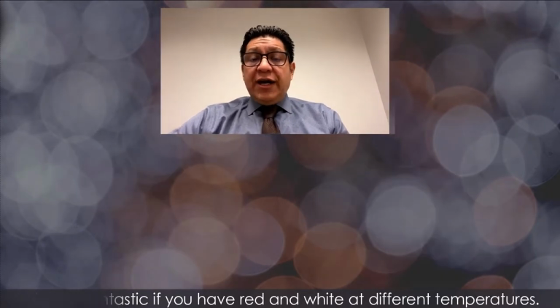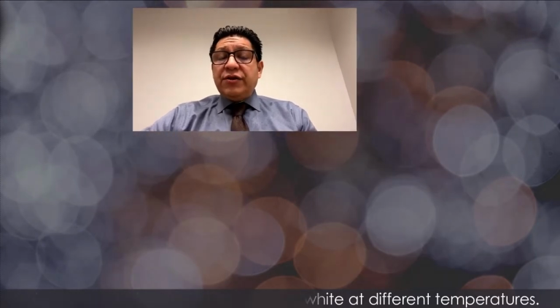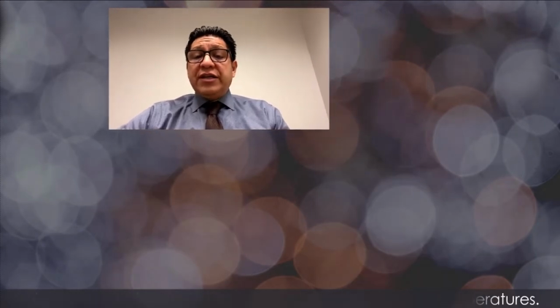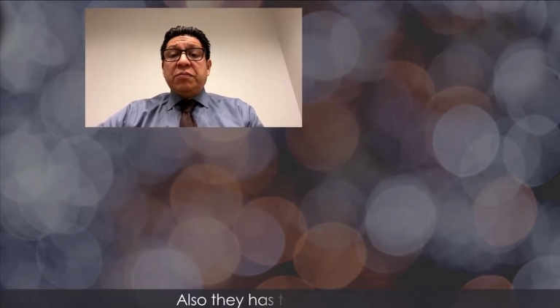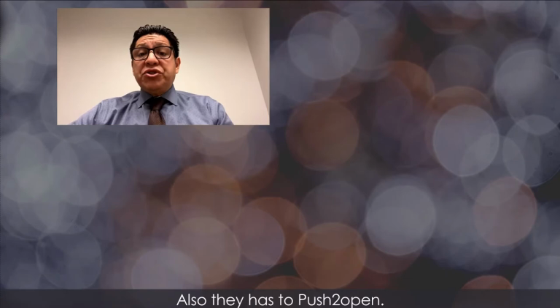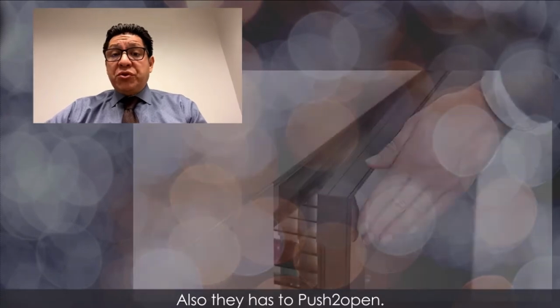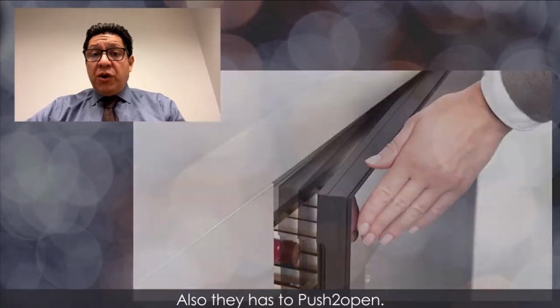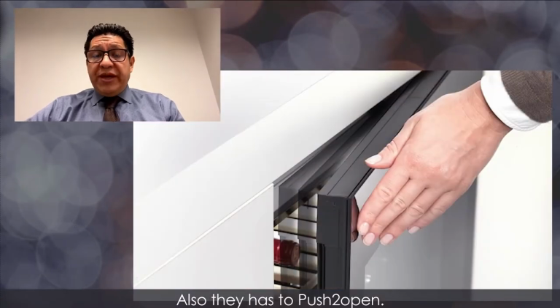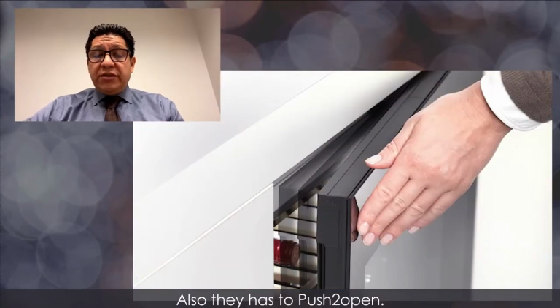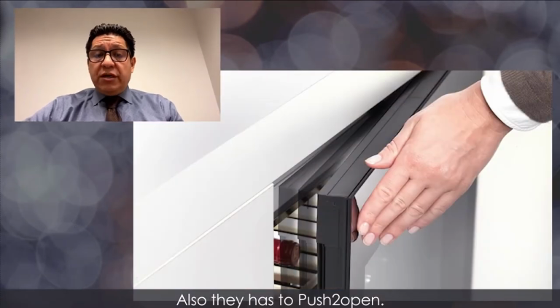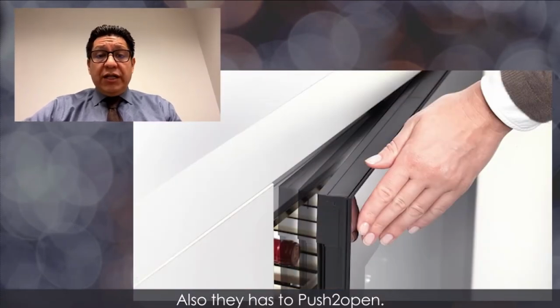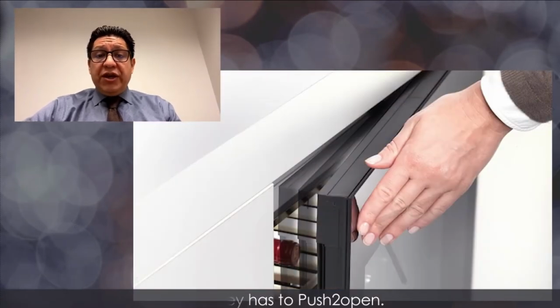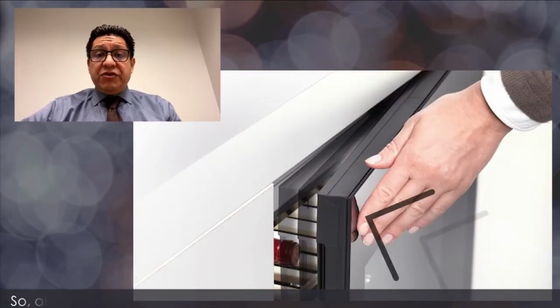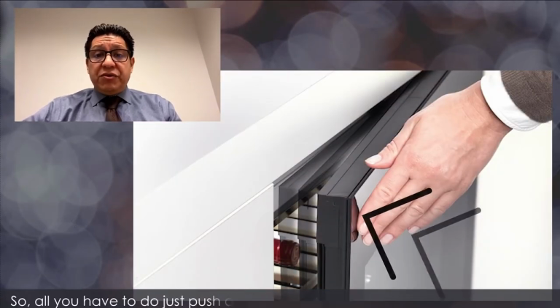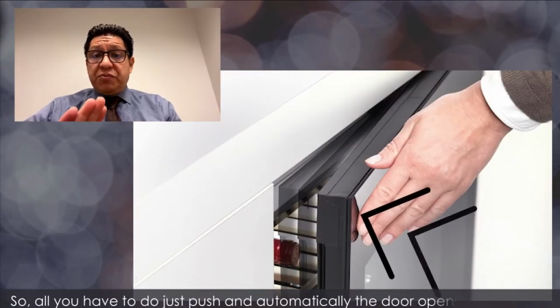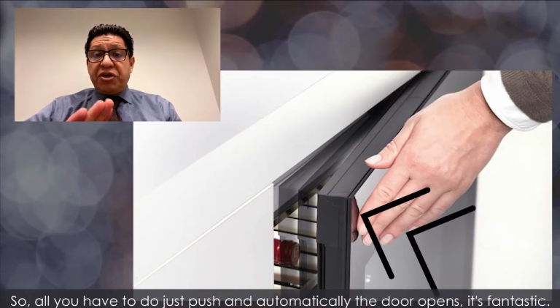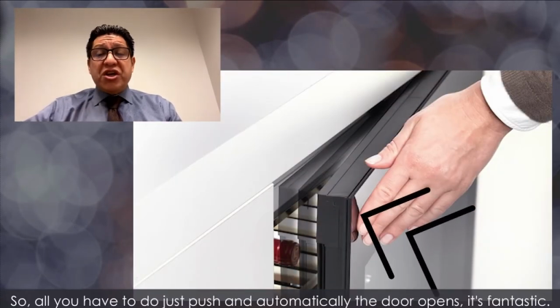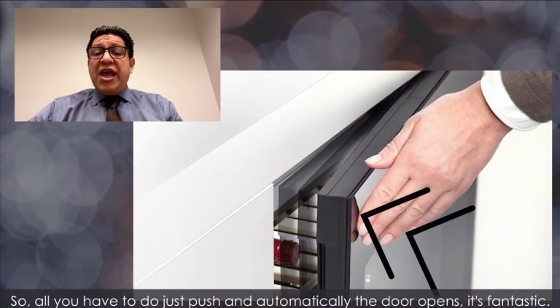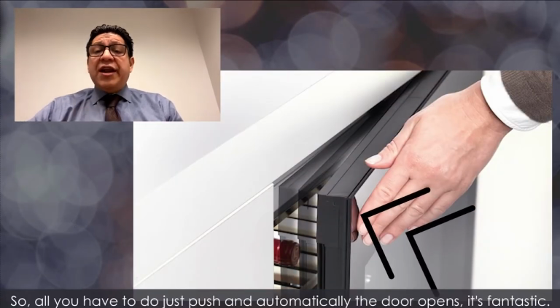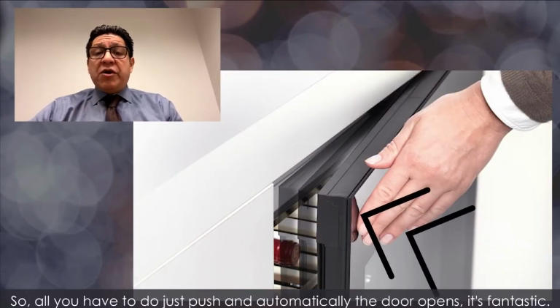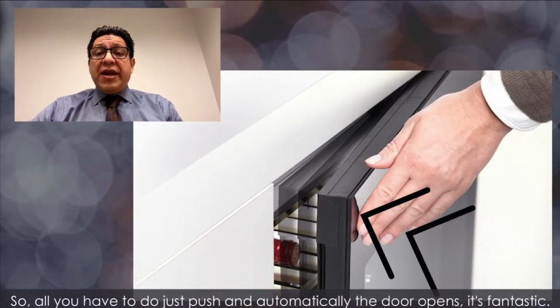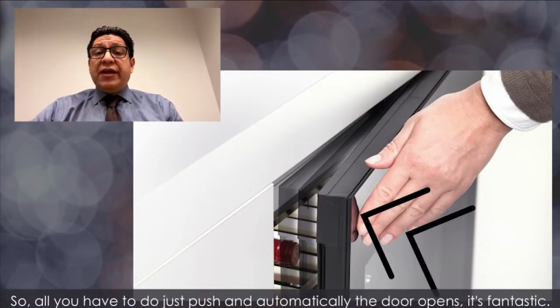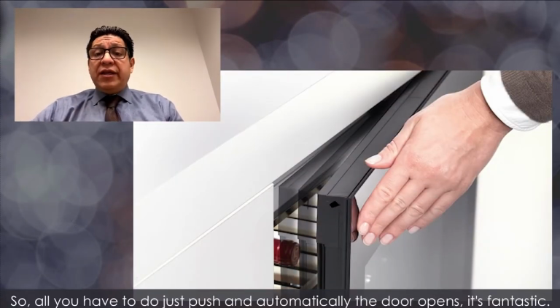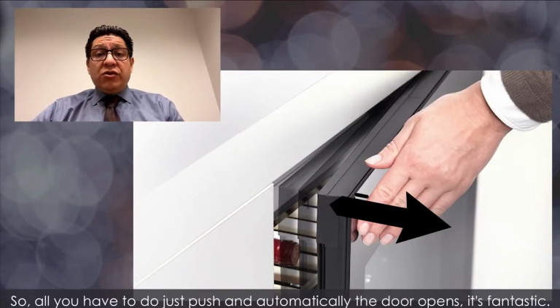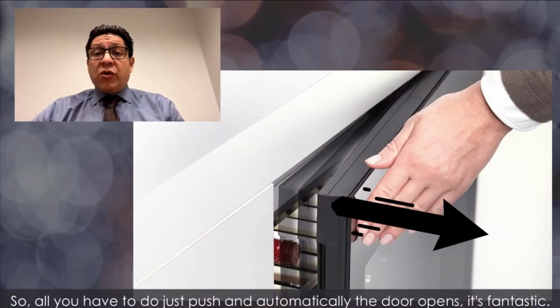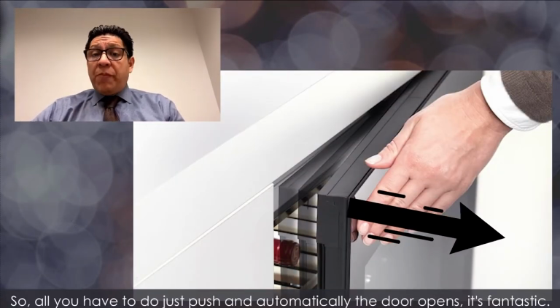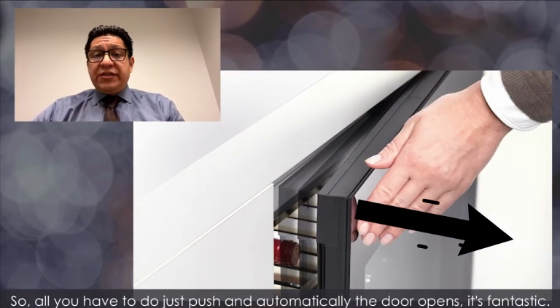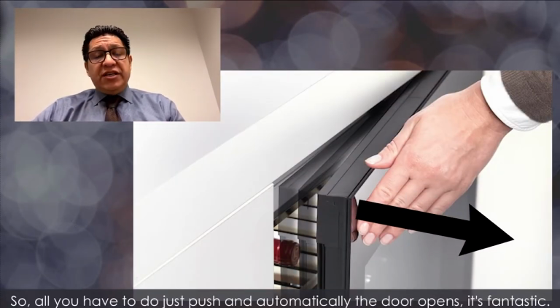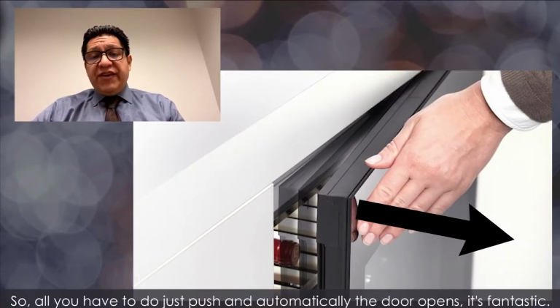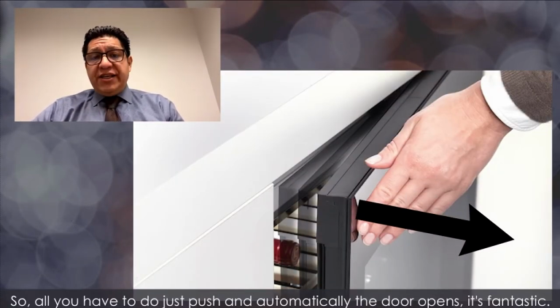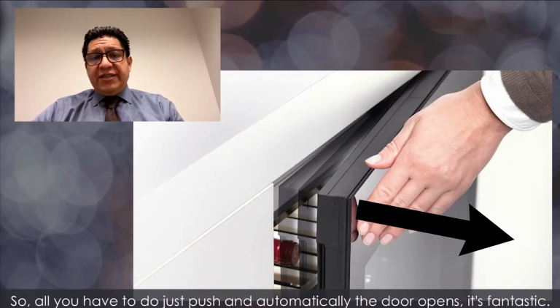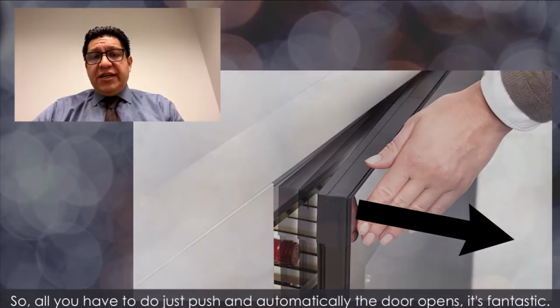Also, it has a push-to-open, so all you have to do is just push and automatically the door opens. It's fantastic.